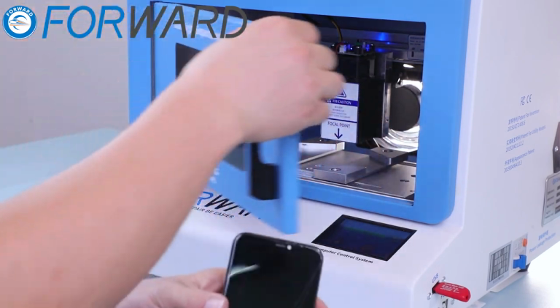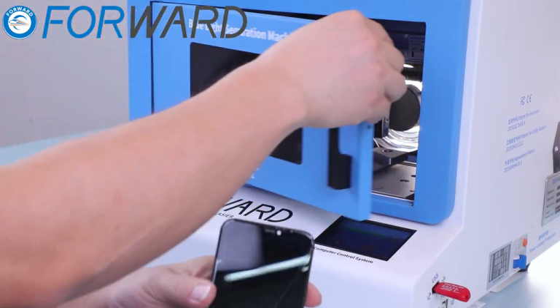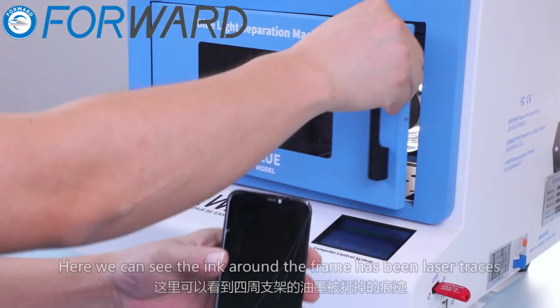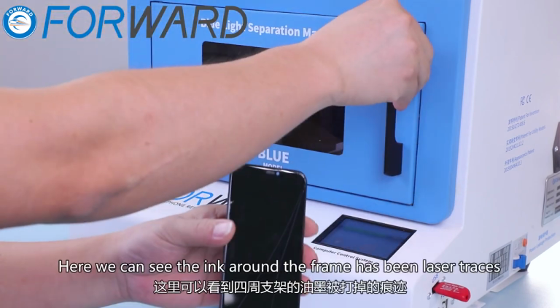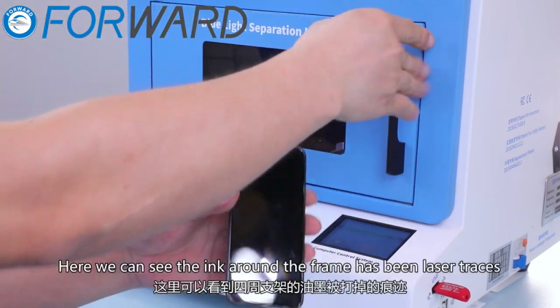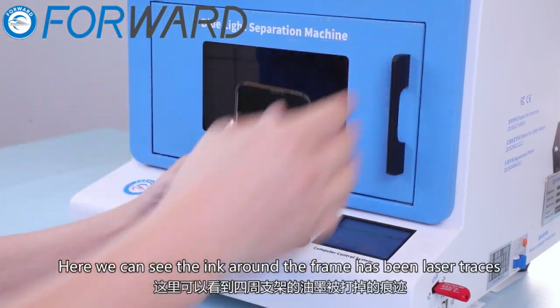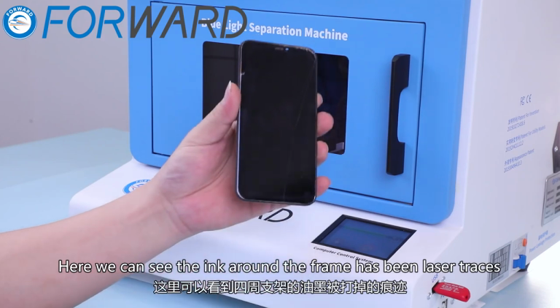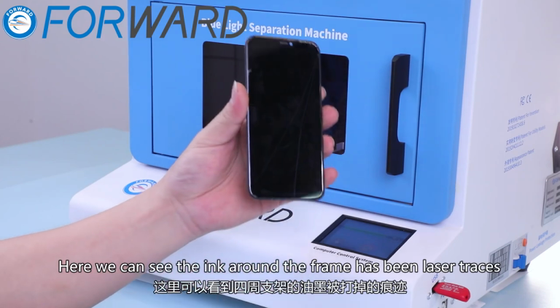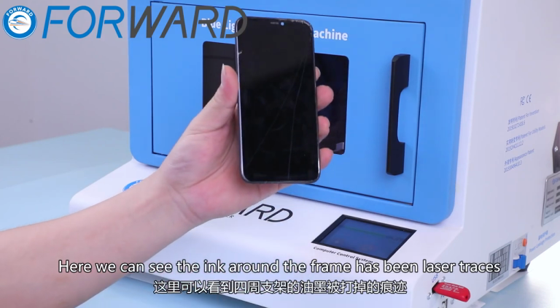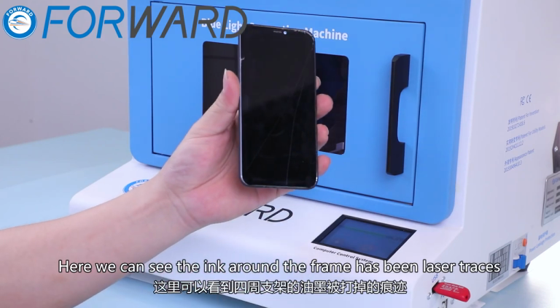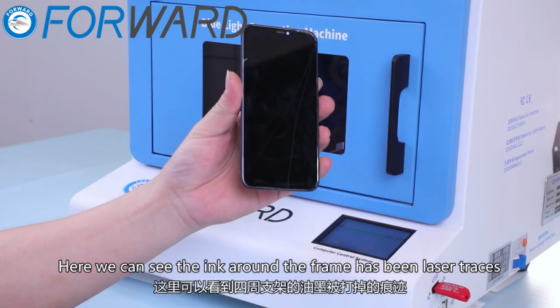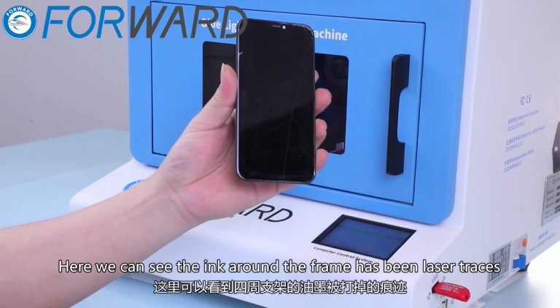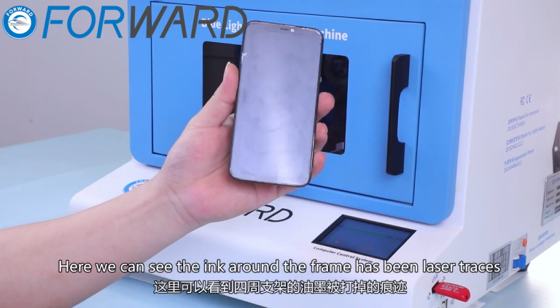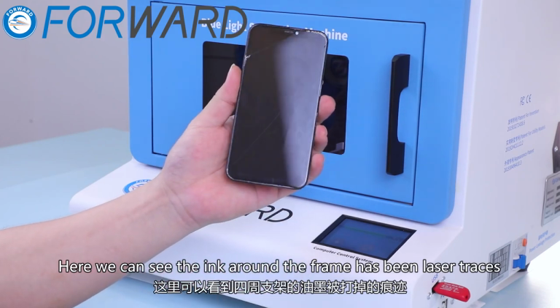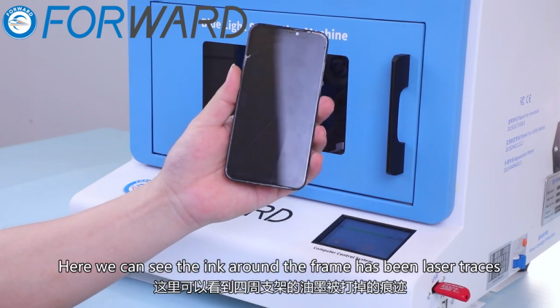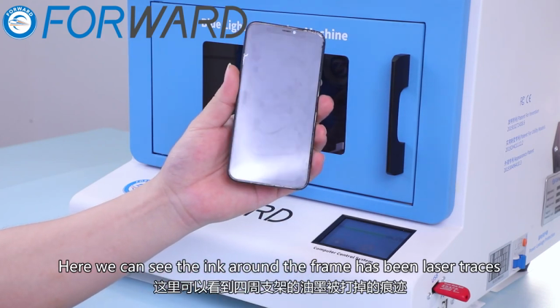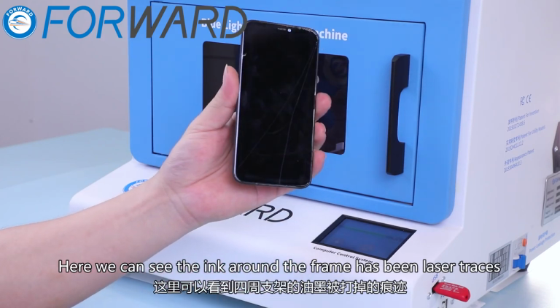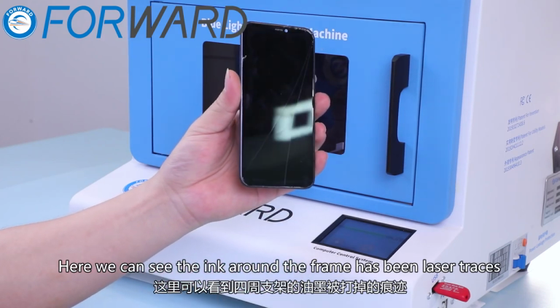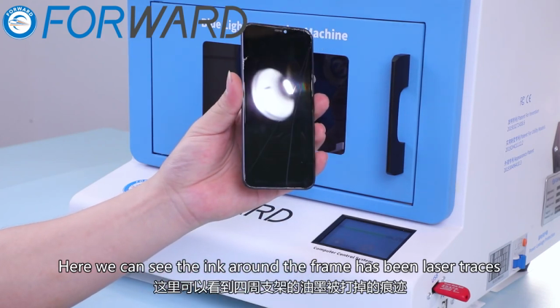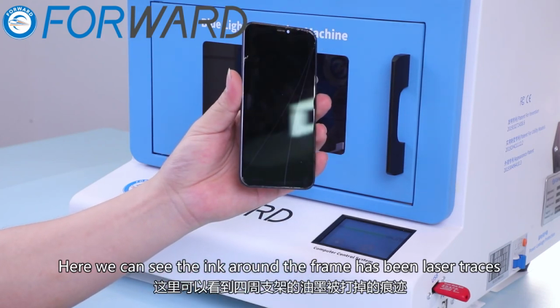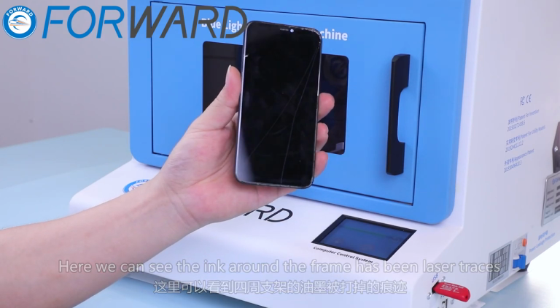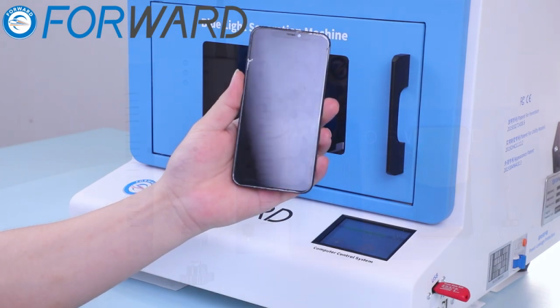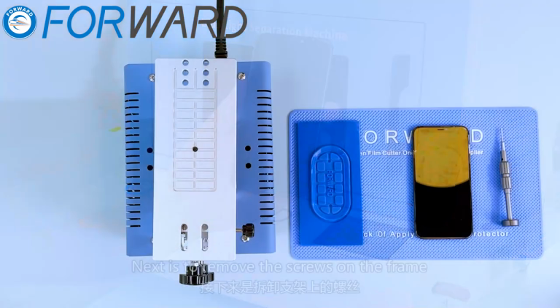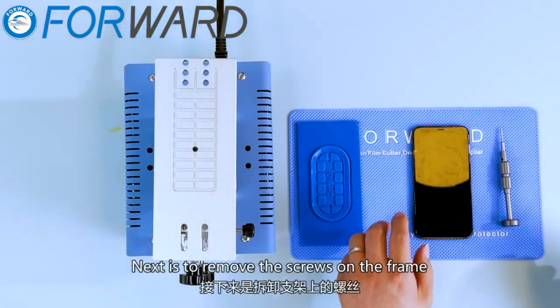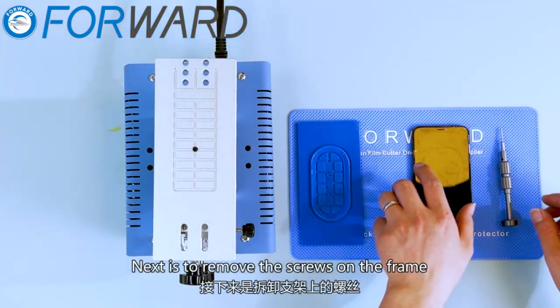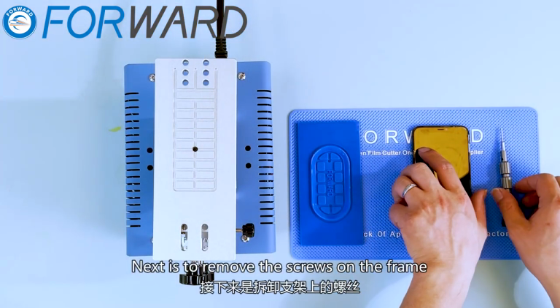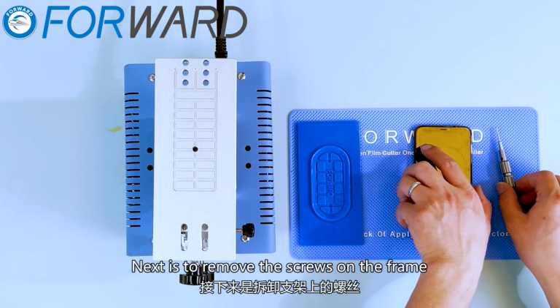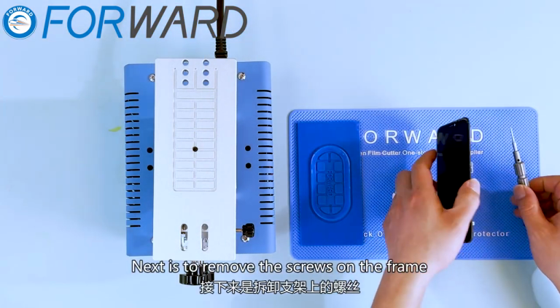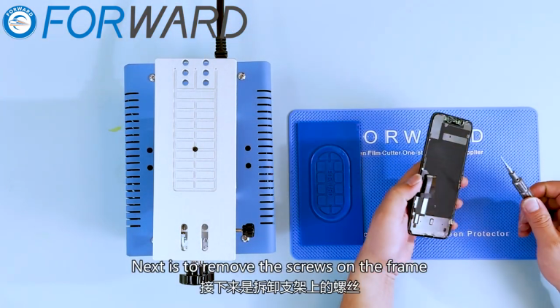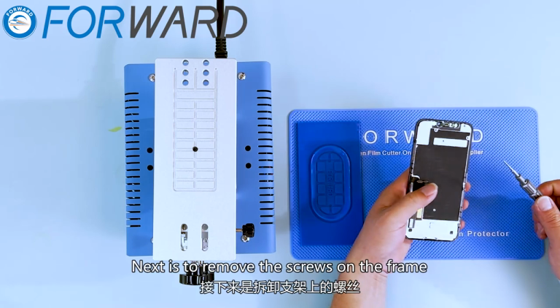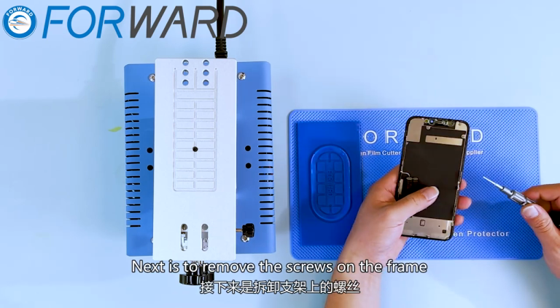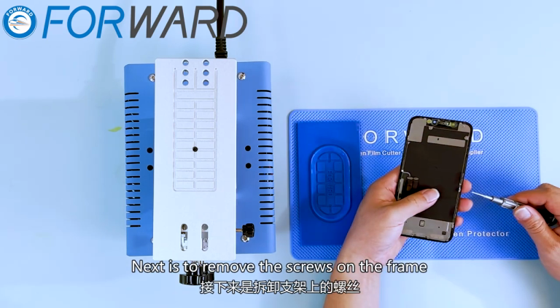Here we can see the ink around the frame has been laser traced. Next is to remove the screws on the frame.